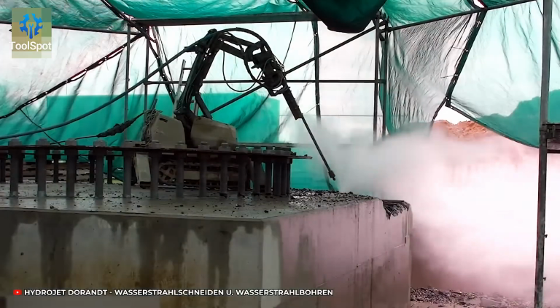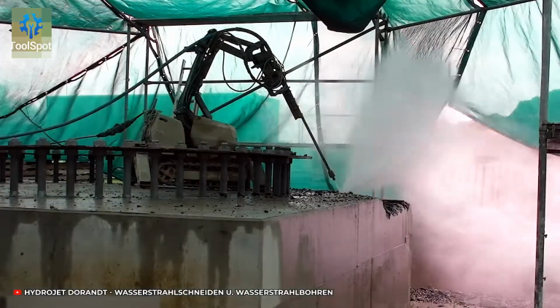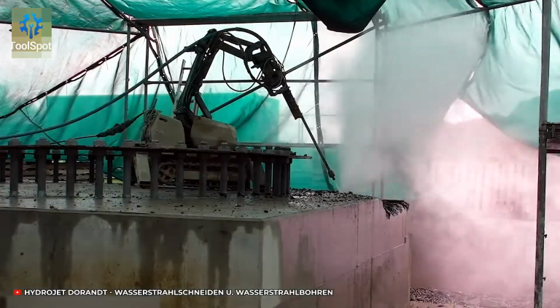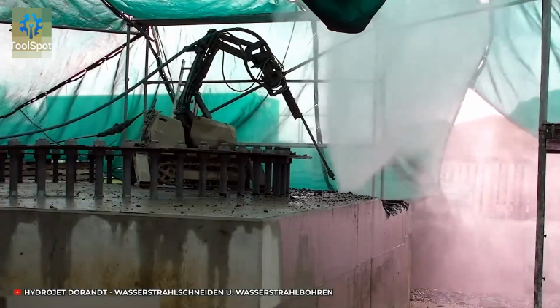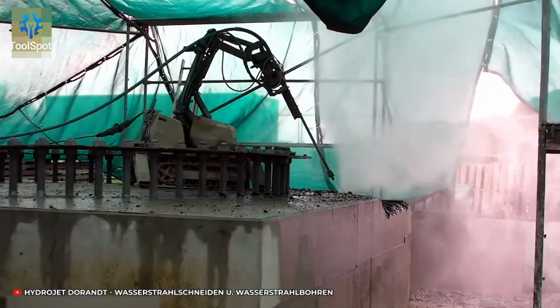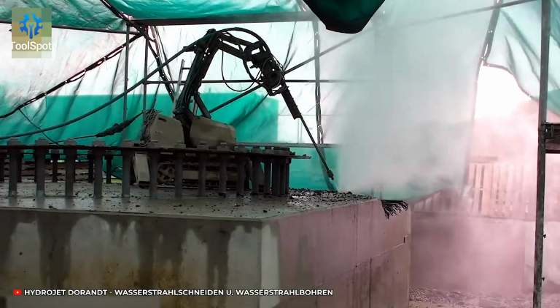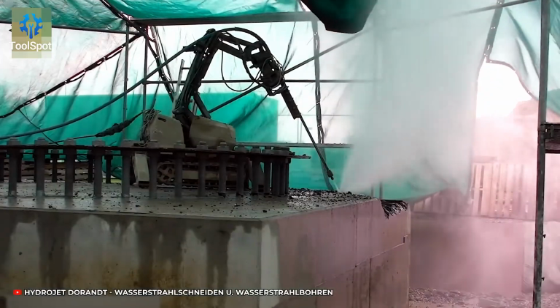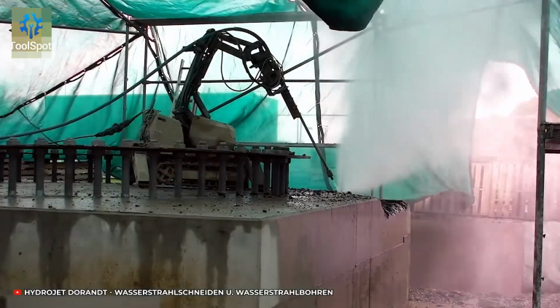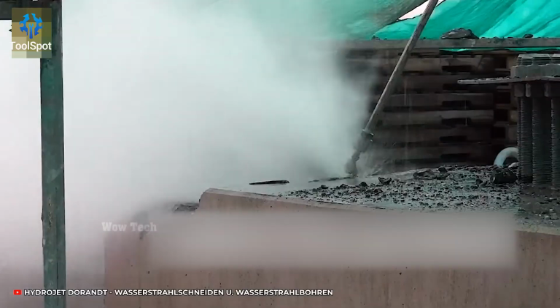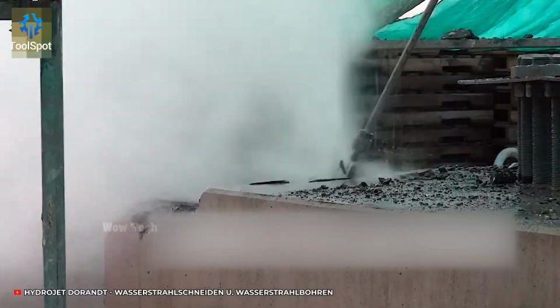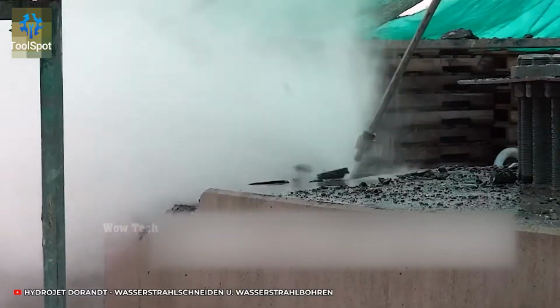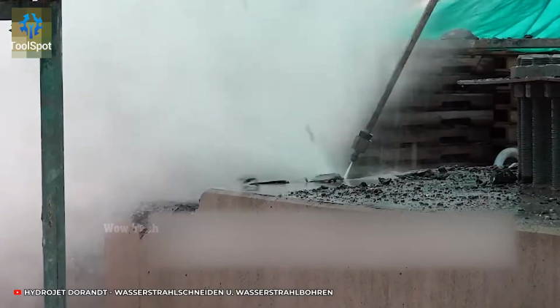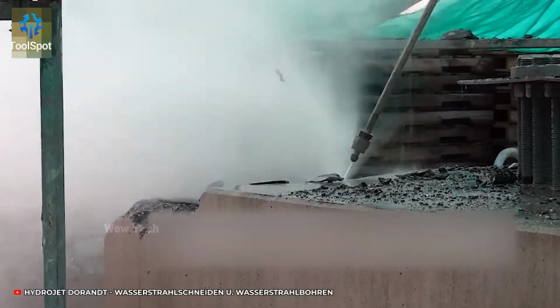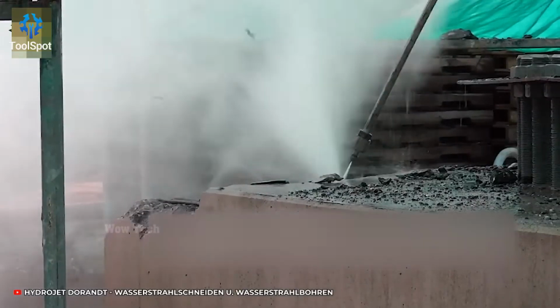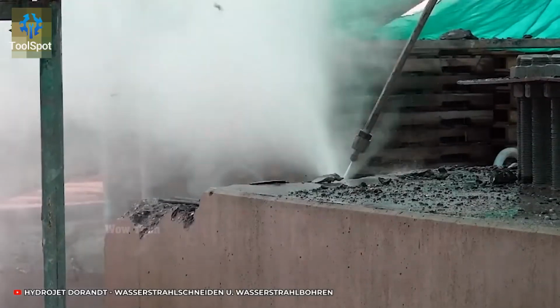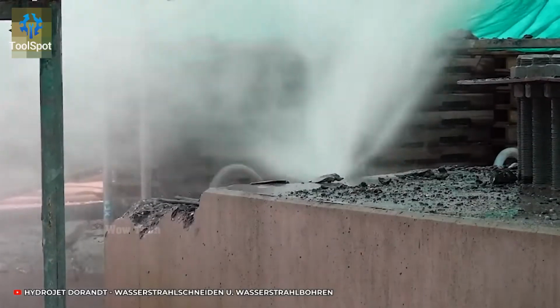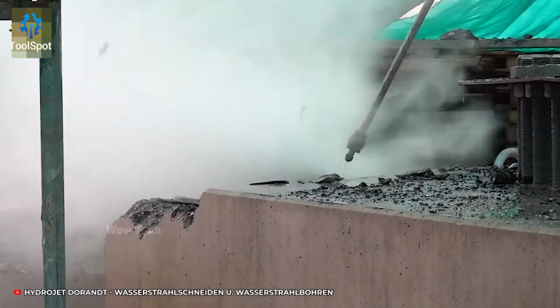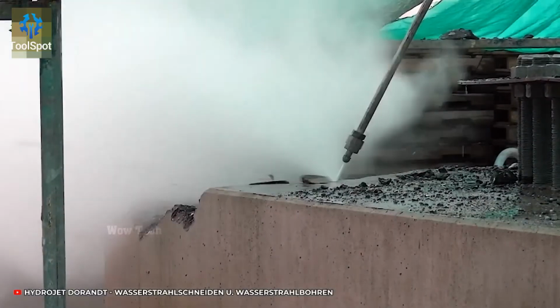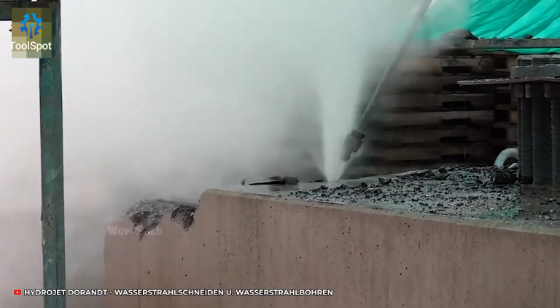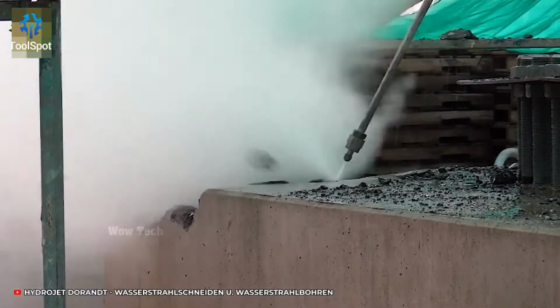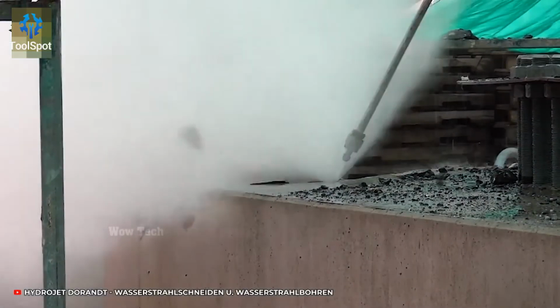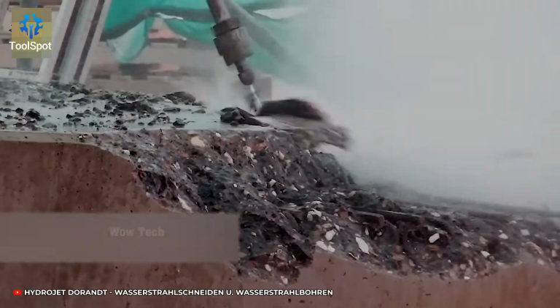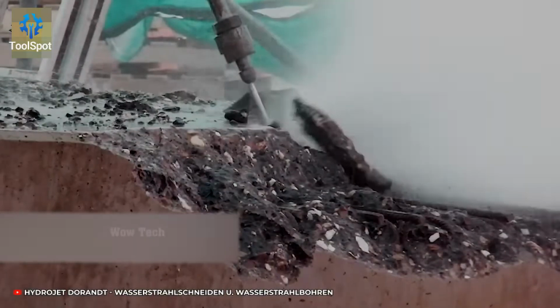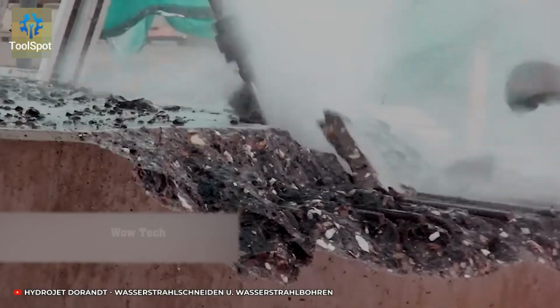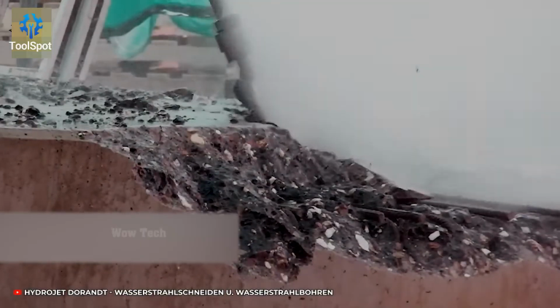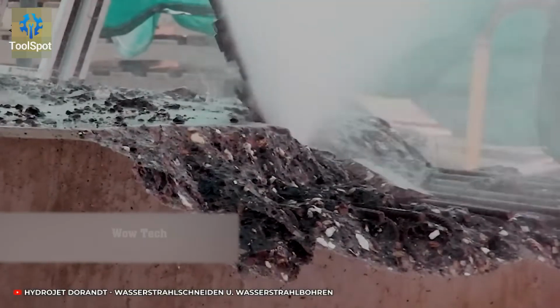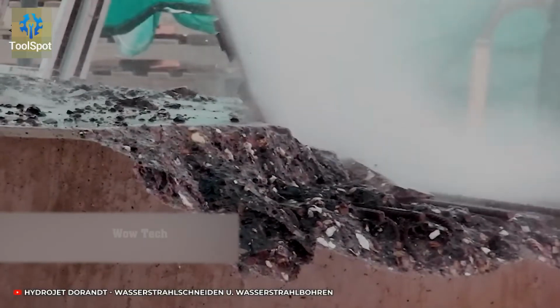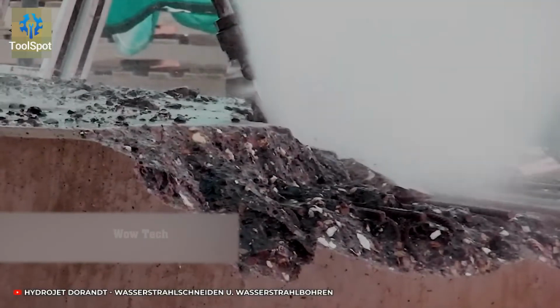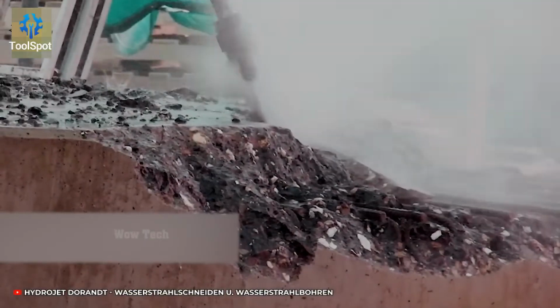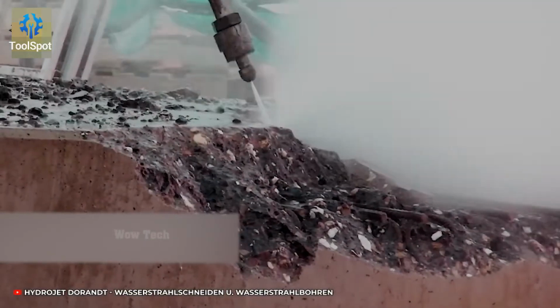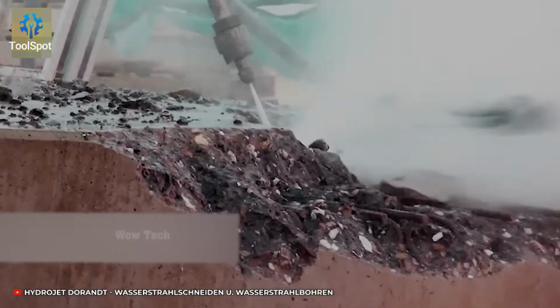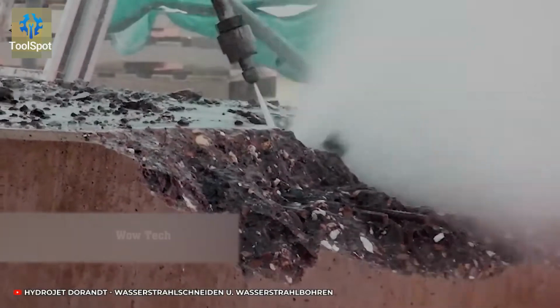This high-pressure water jet cleans up concrete without touching the rebar. Smooth and surgical.